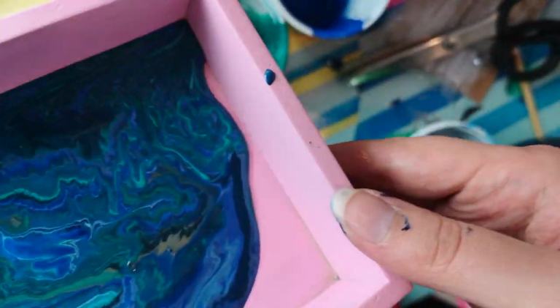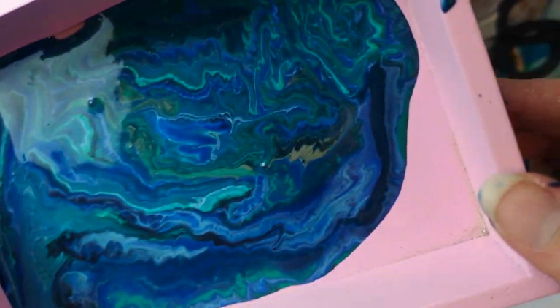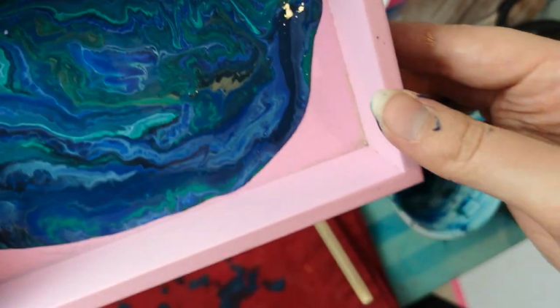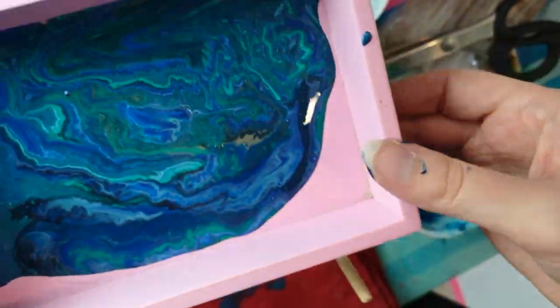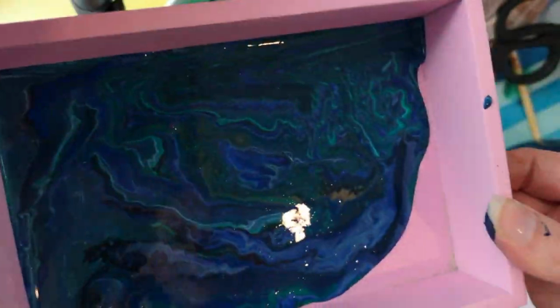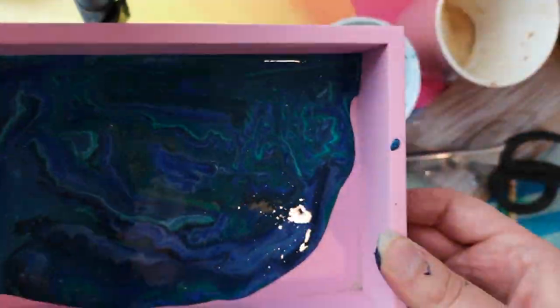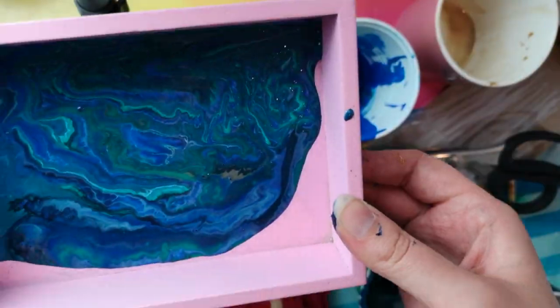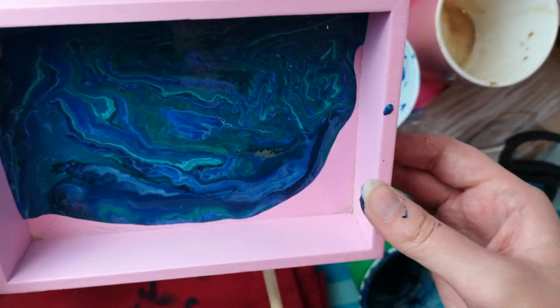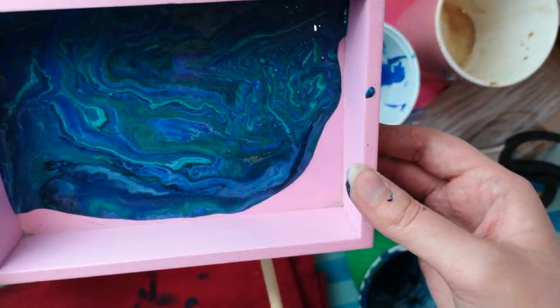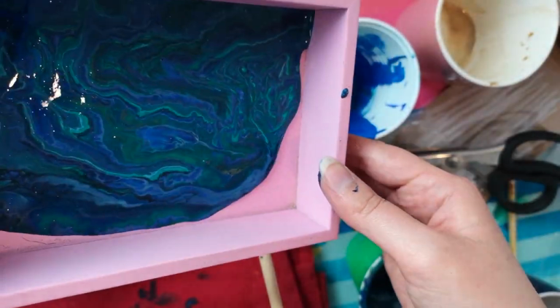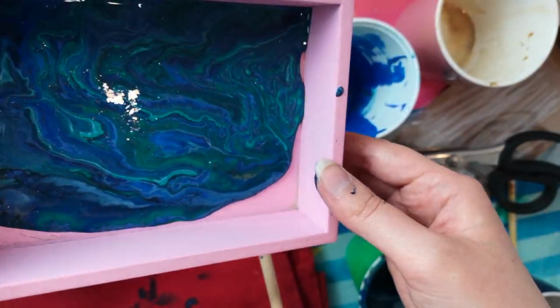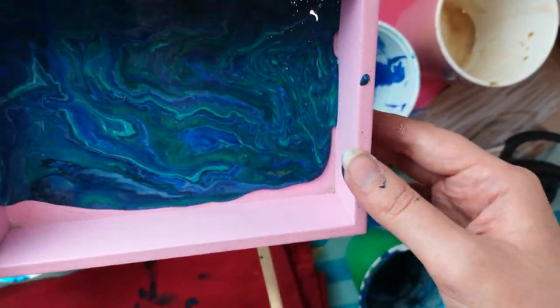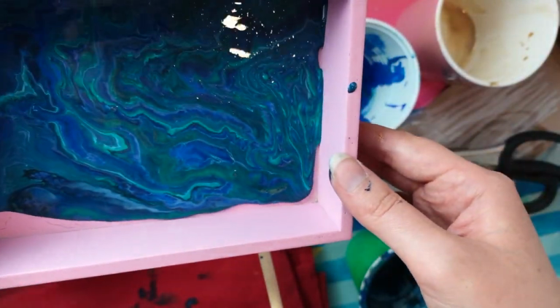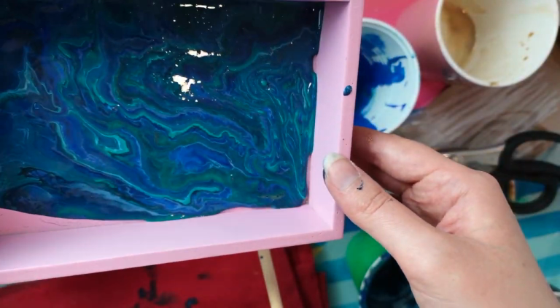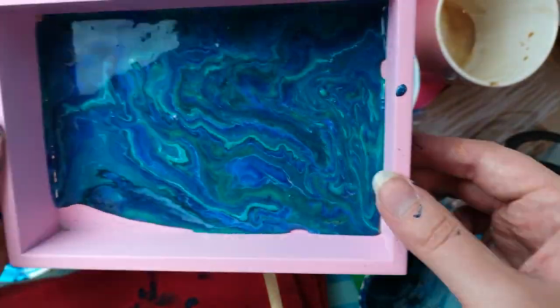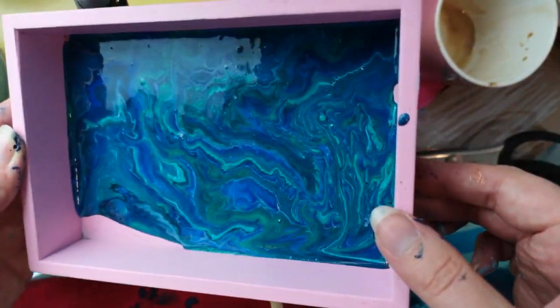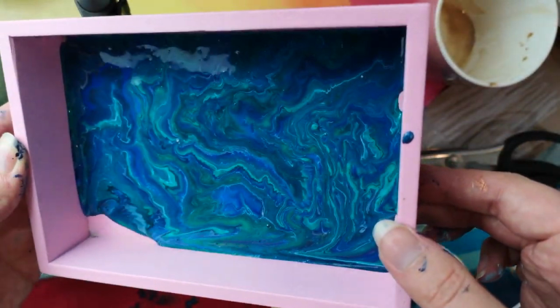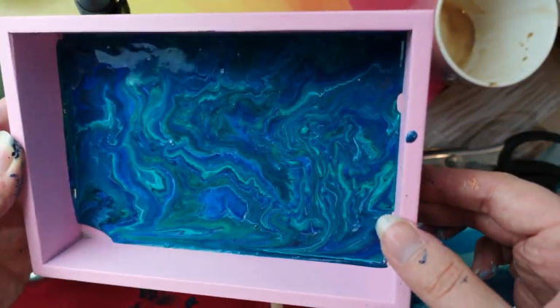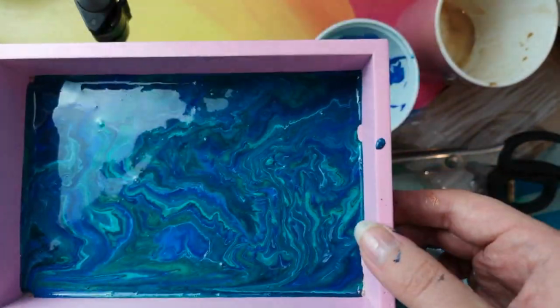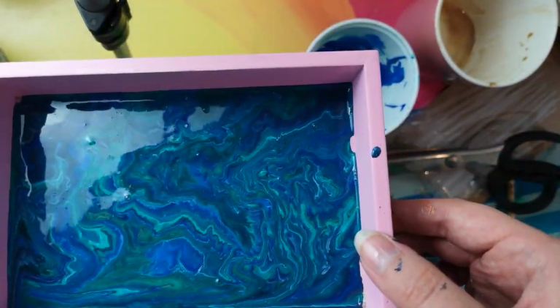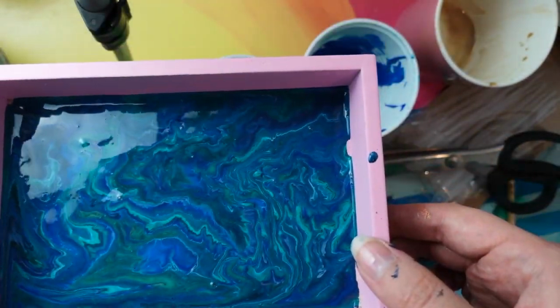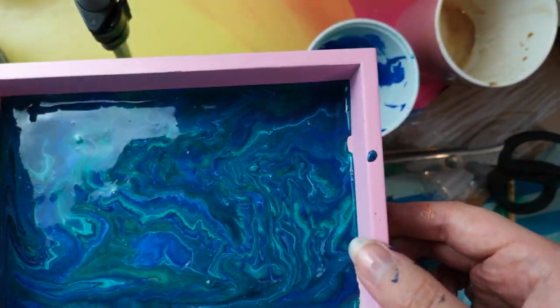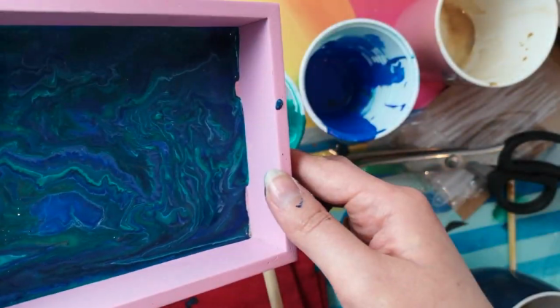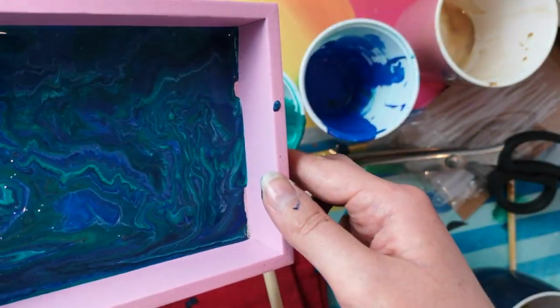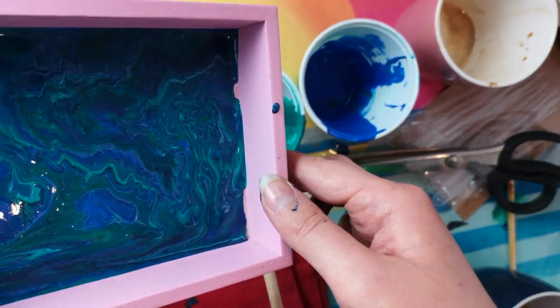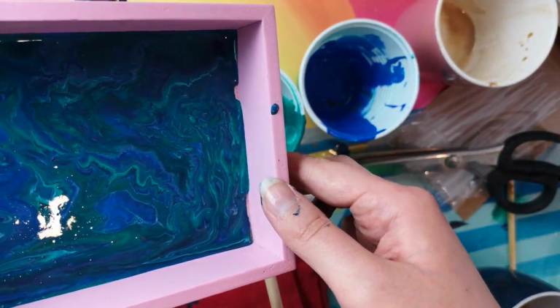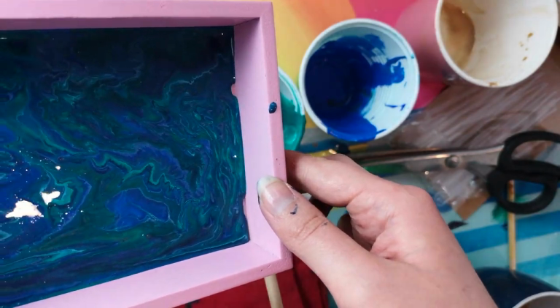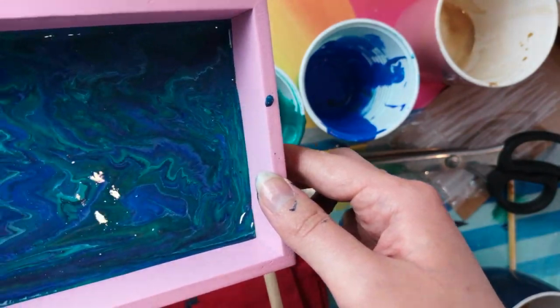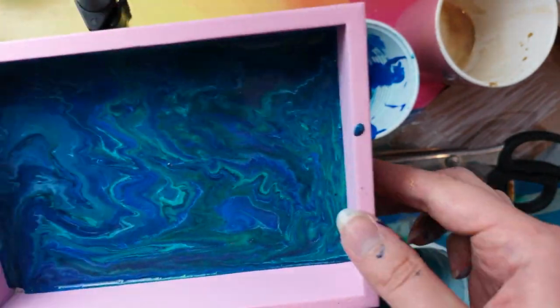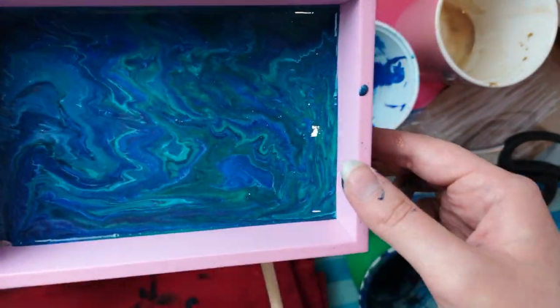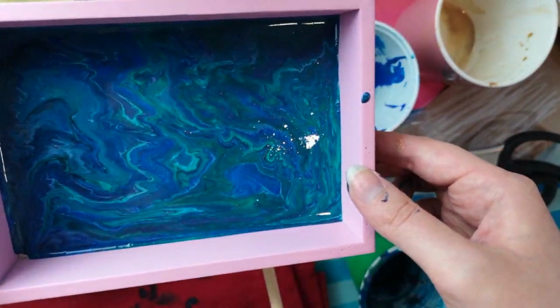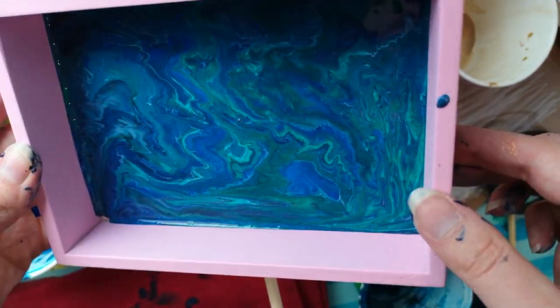Then I used the leftover paint on these old trays I had — they're just from Ikea. I sprayed them pink, and they look really cool when they dry.